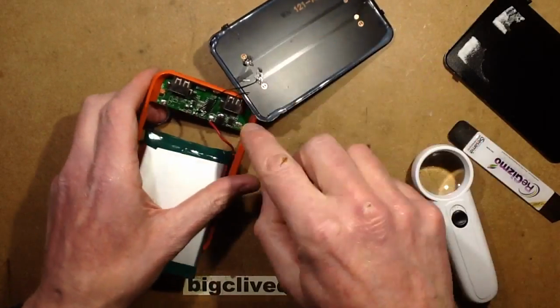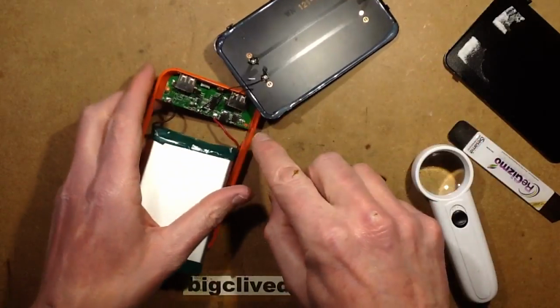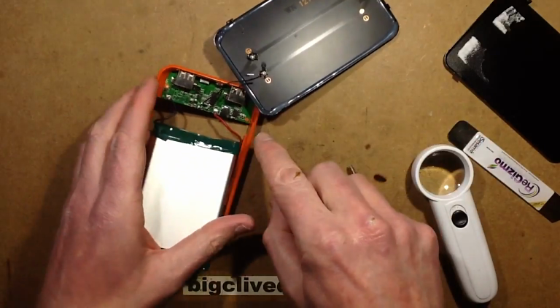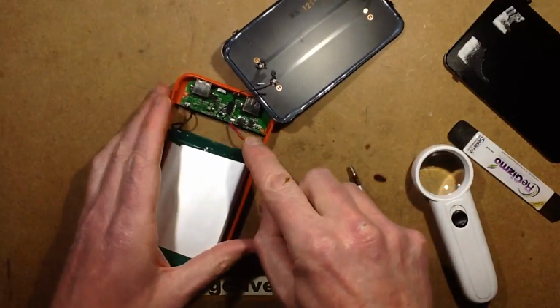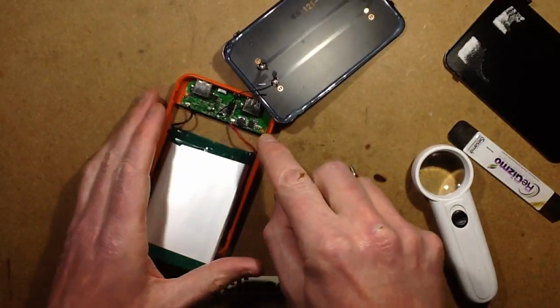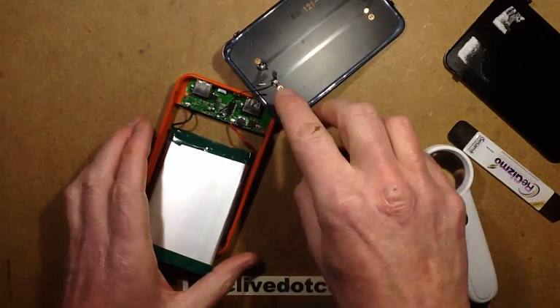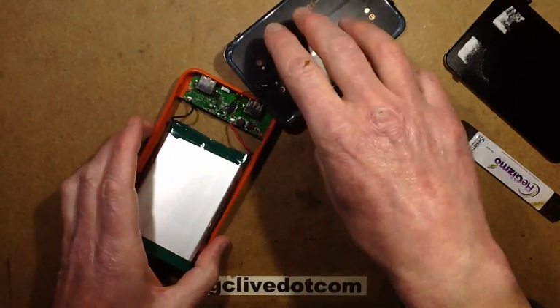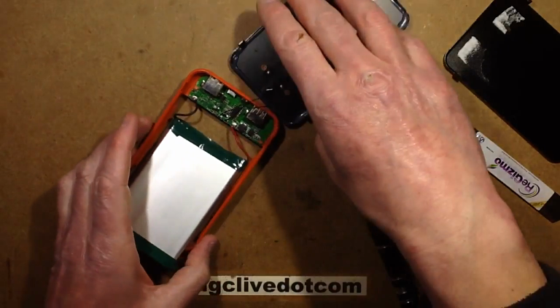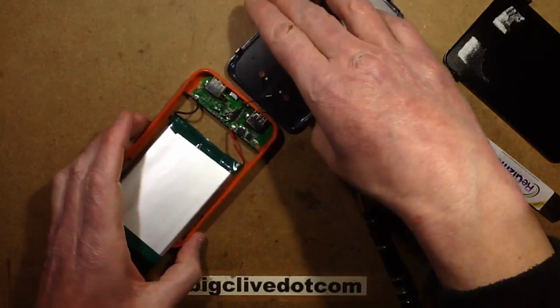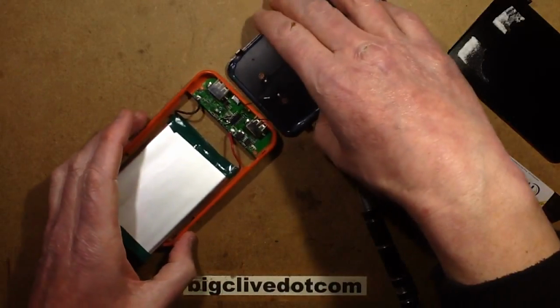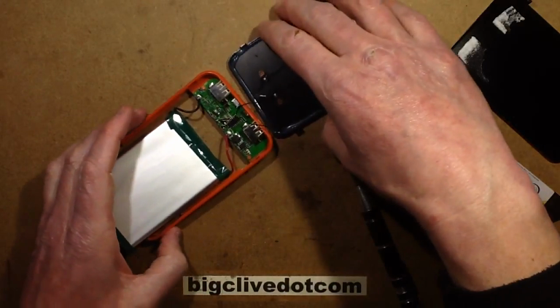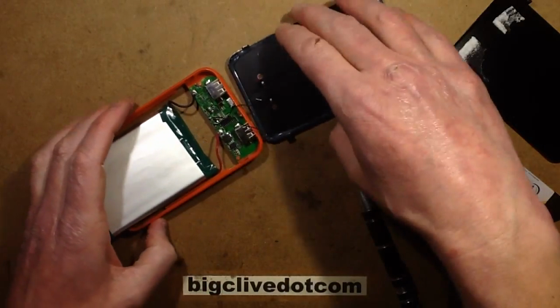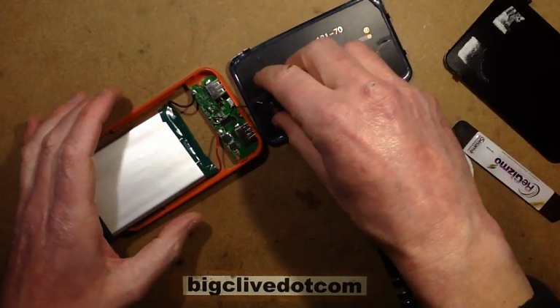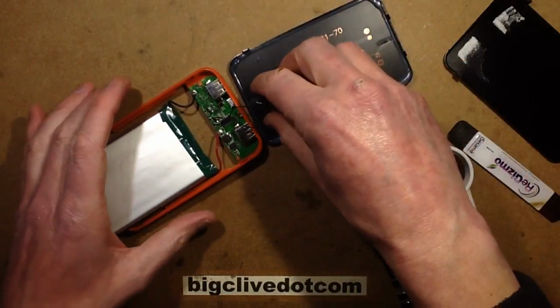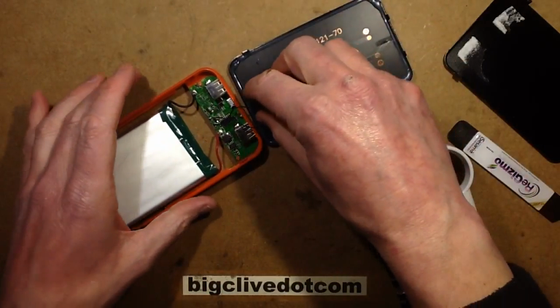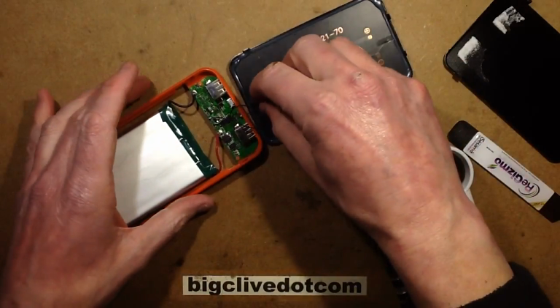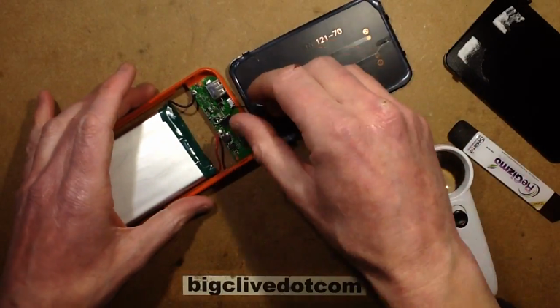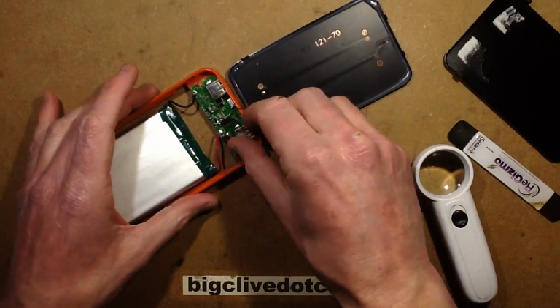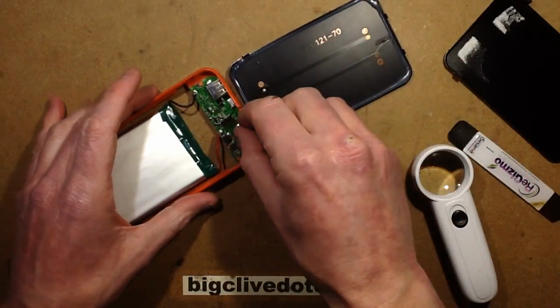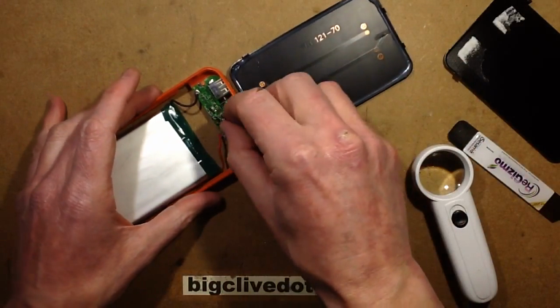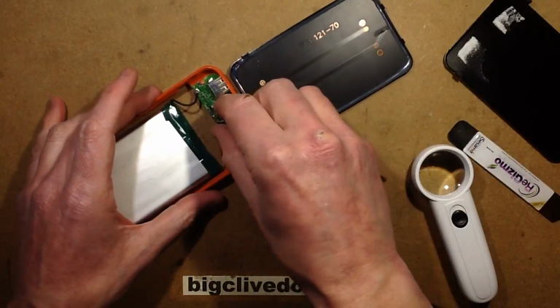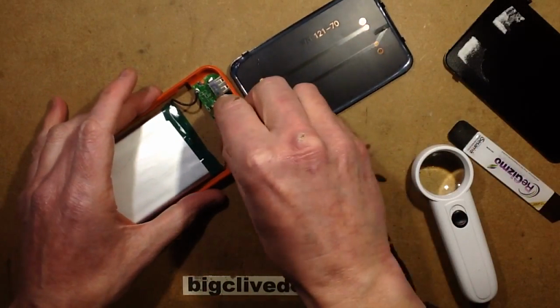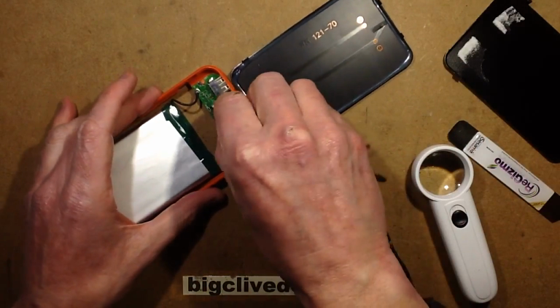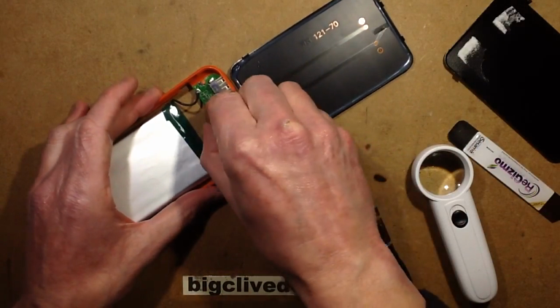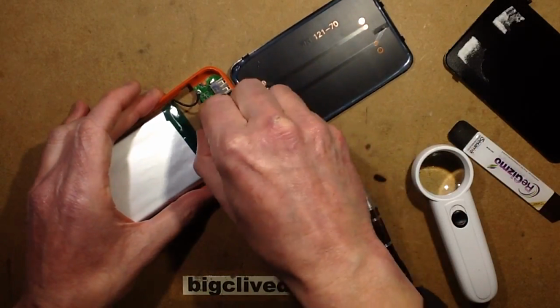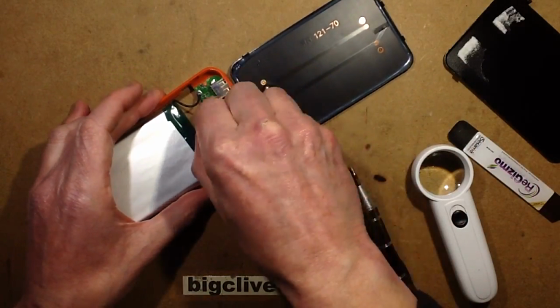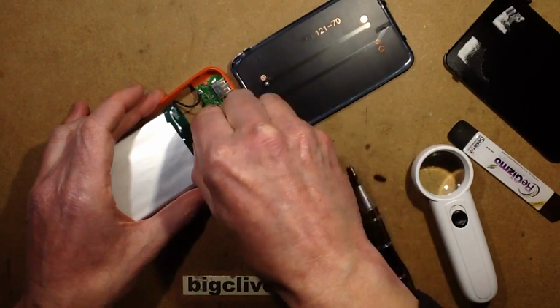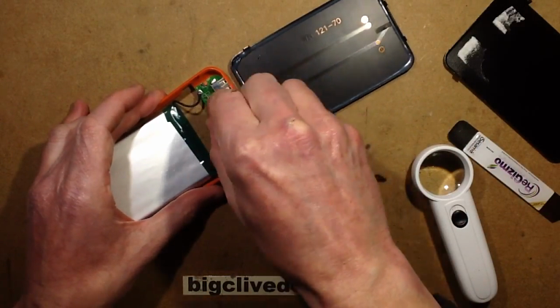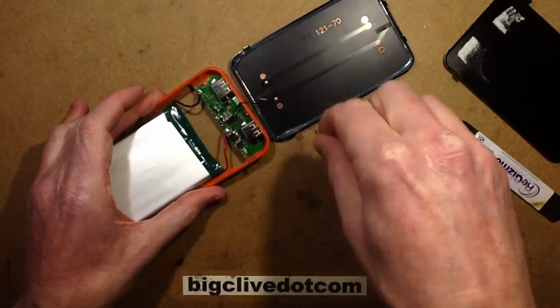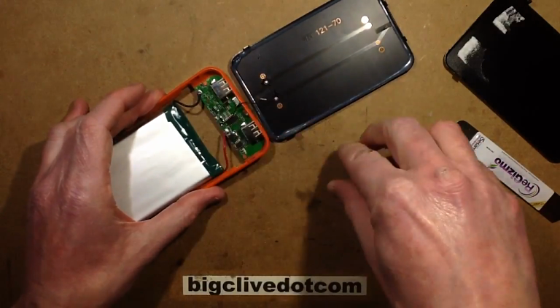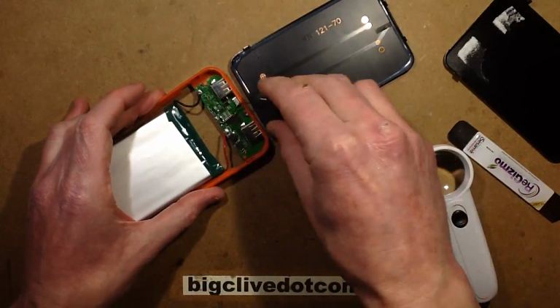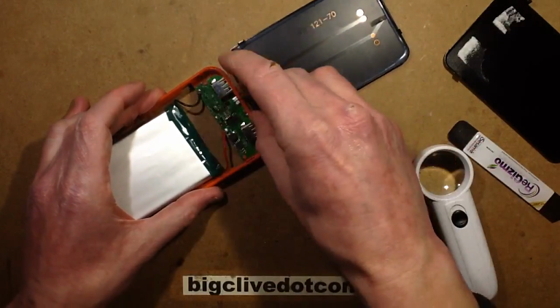I'm going to test this thermally. I've just pulled the solar leads off anyway, so I might as well leave them disconnected.